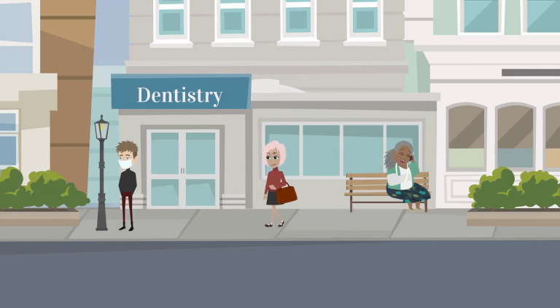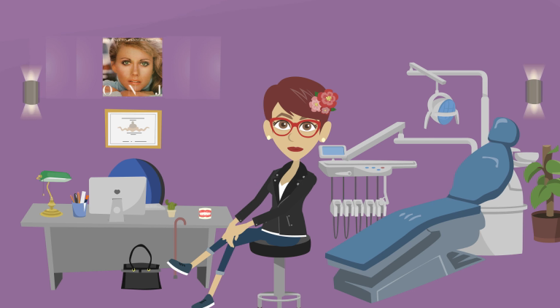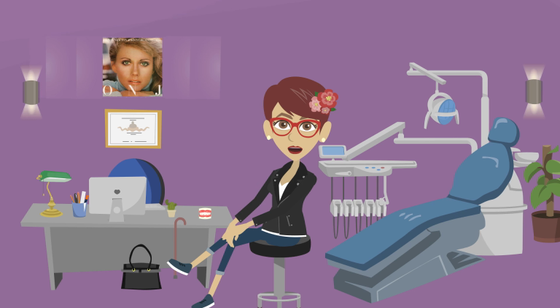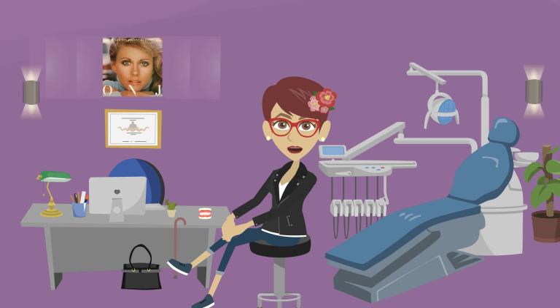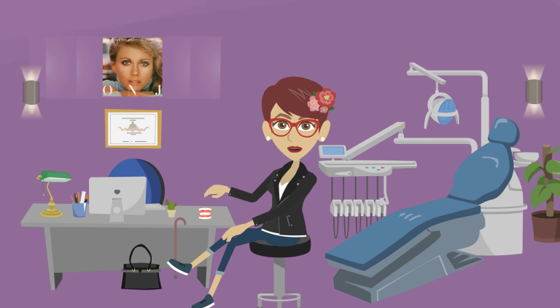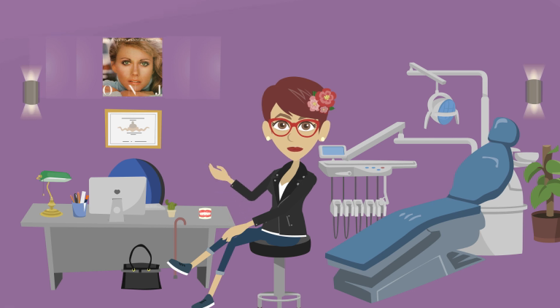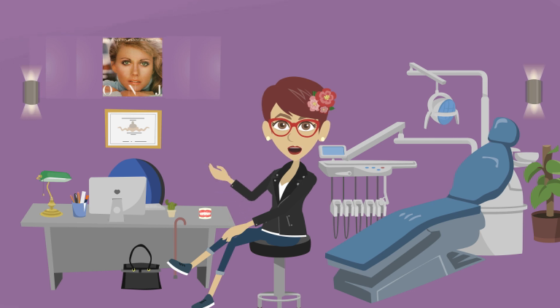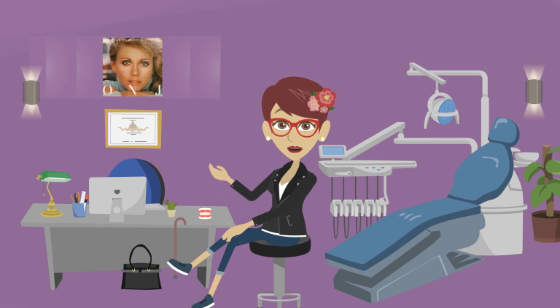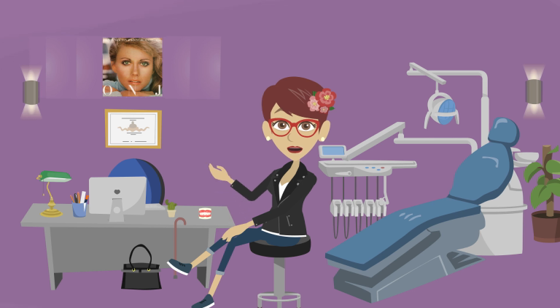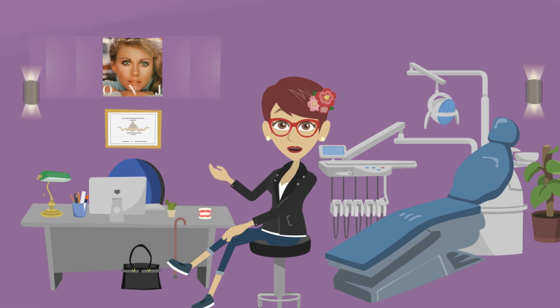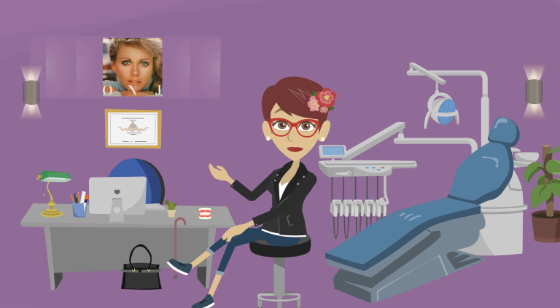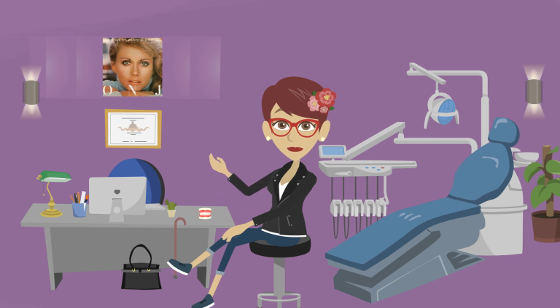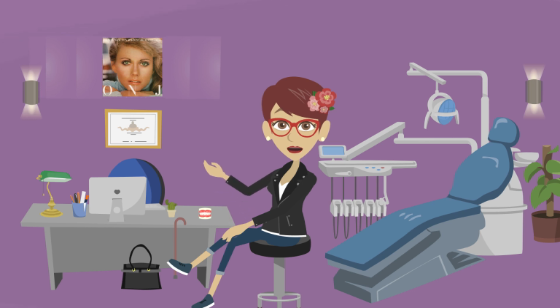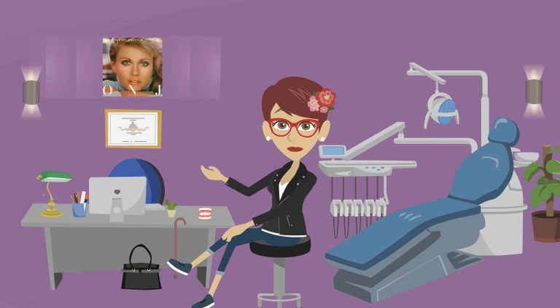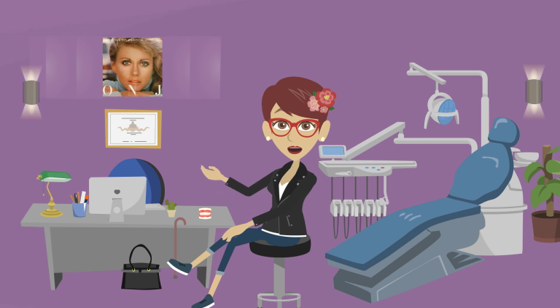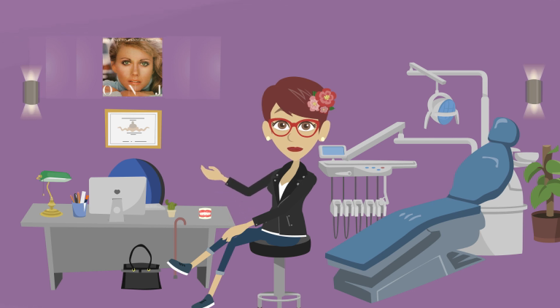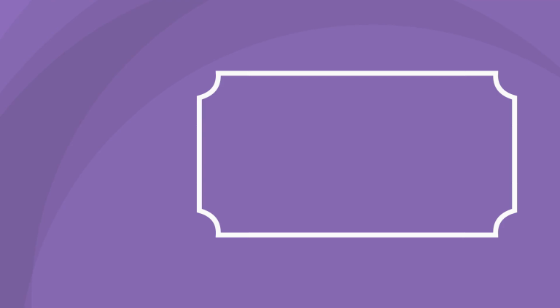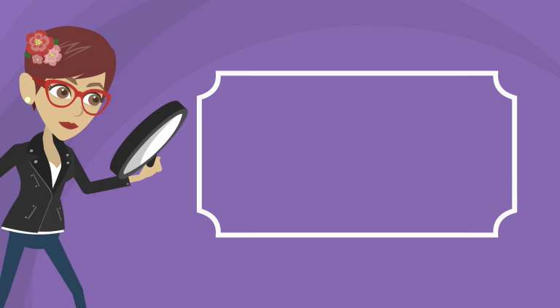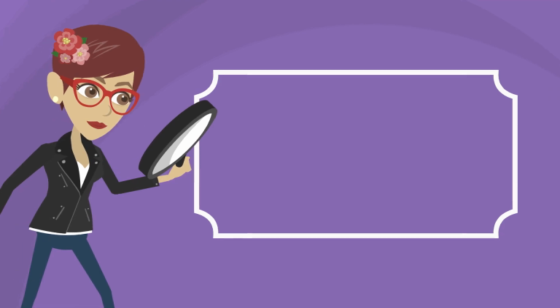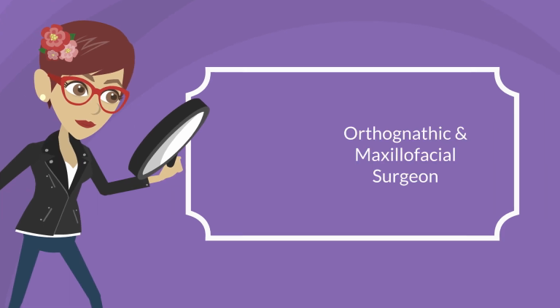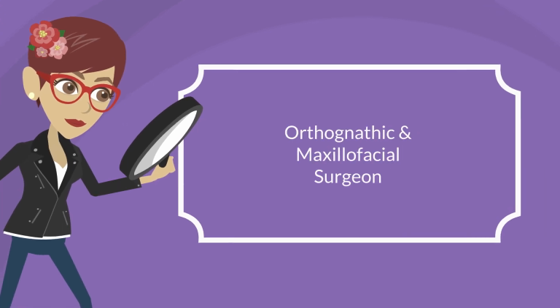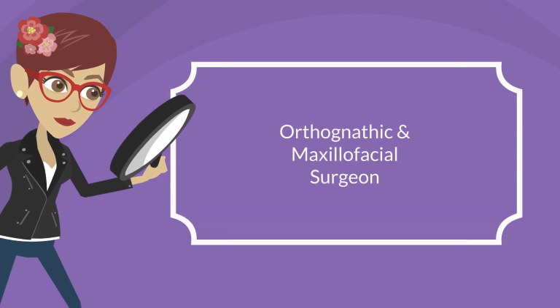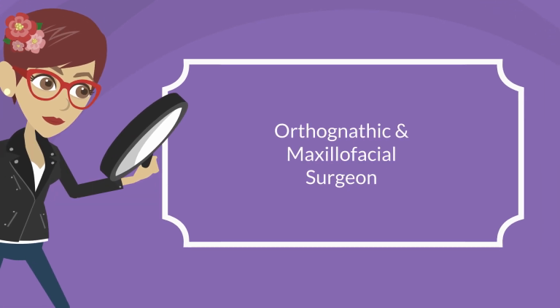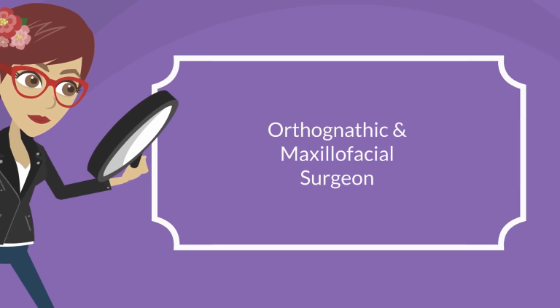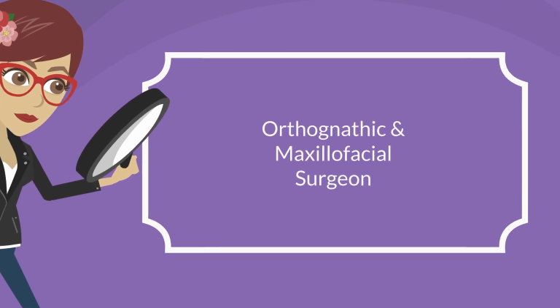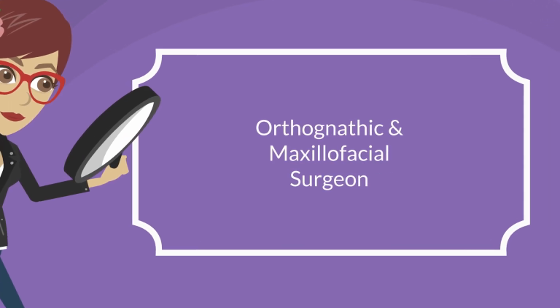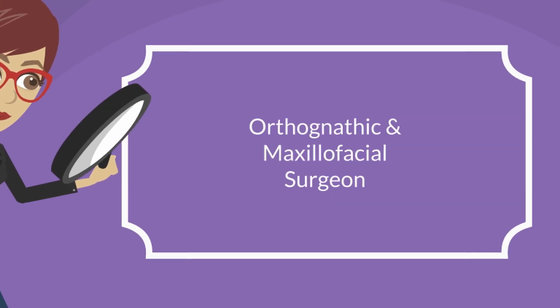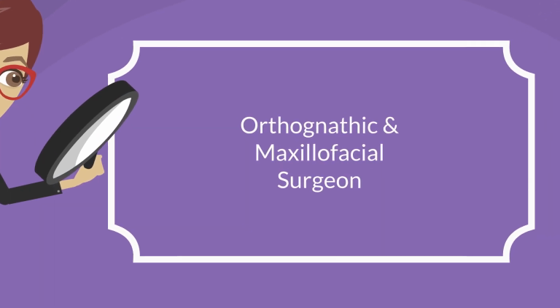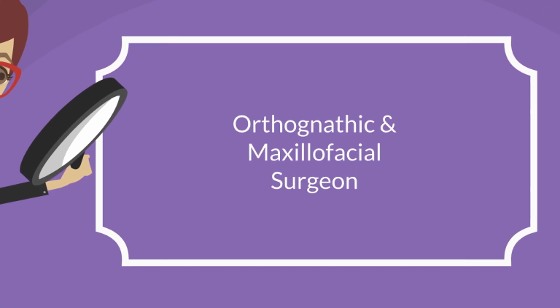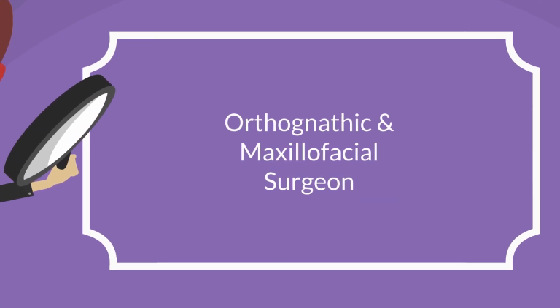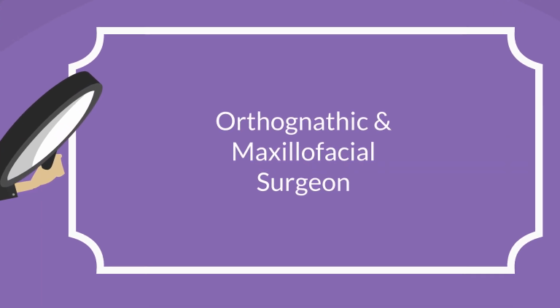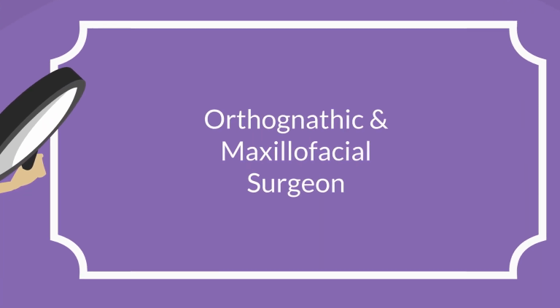In my previous video on ONJ, I explained why you should seek out an orthognathic and maxillofacial surgeon in particular.